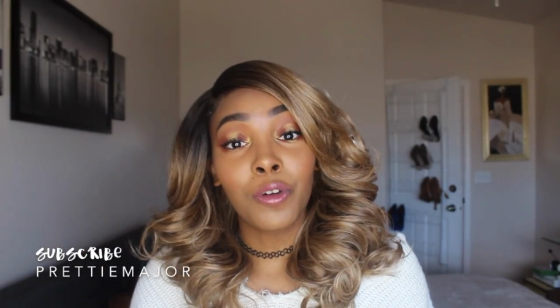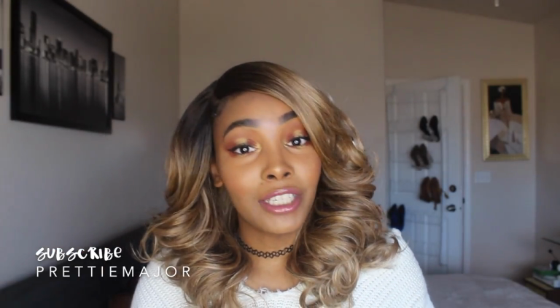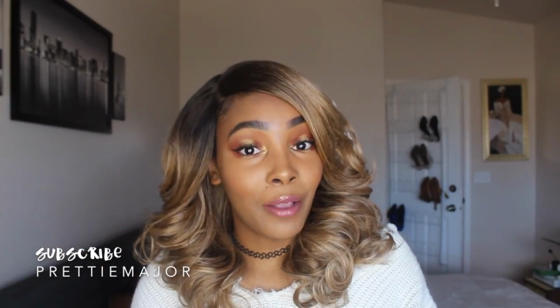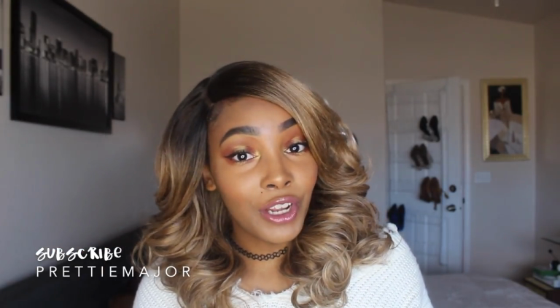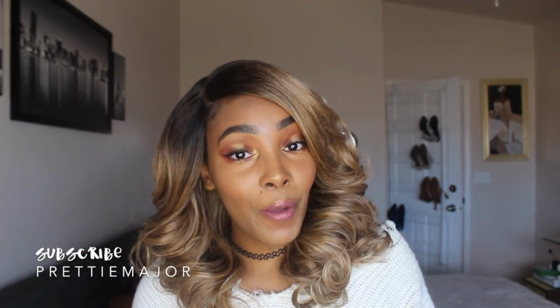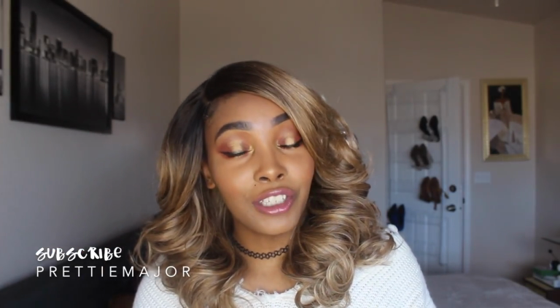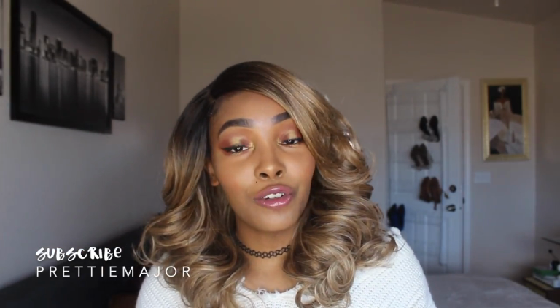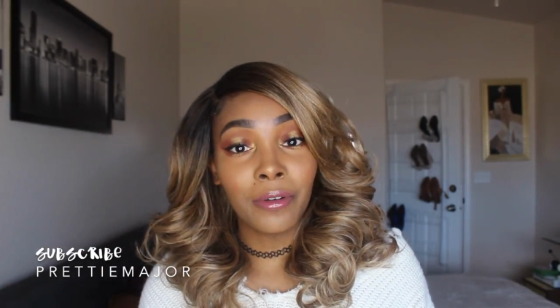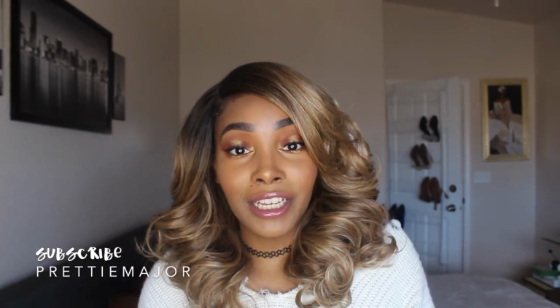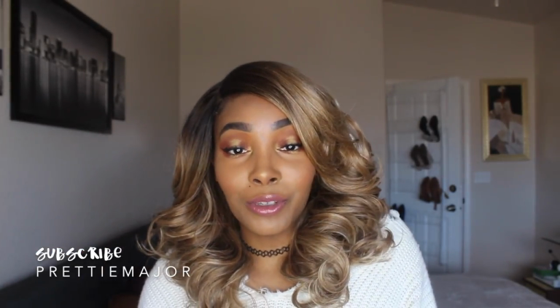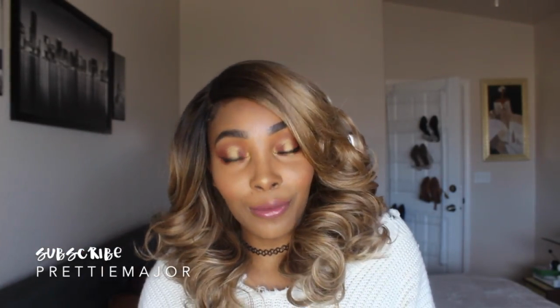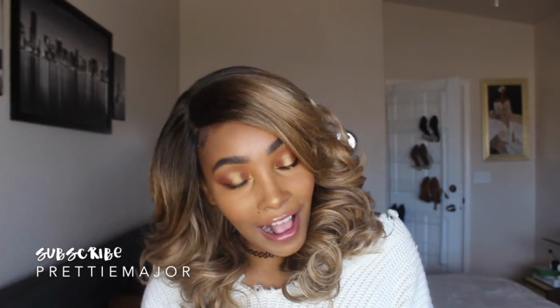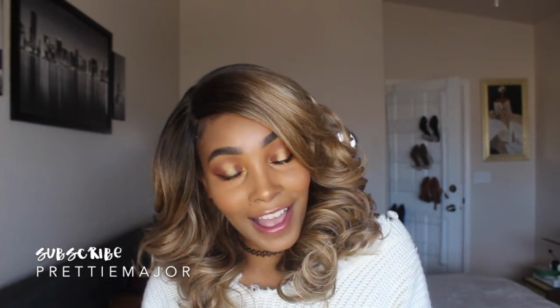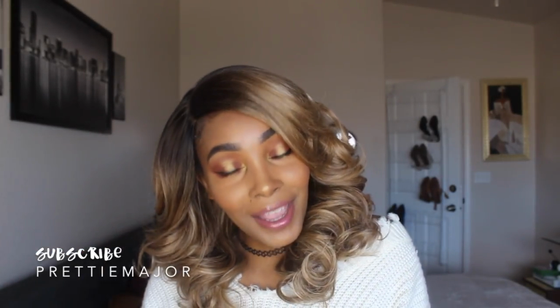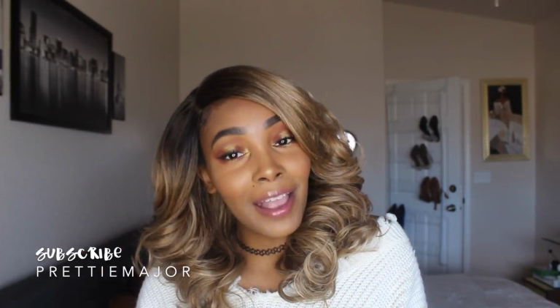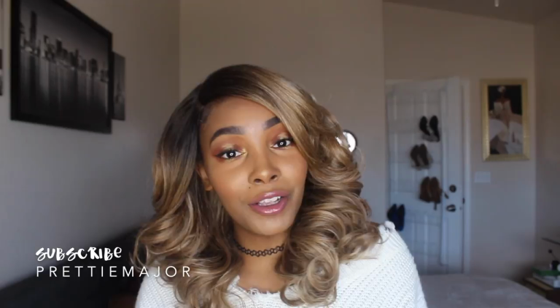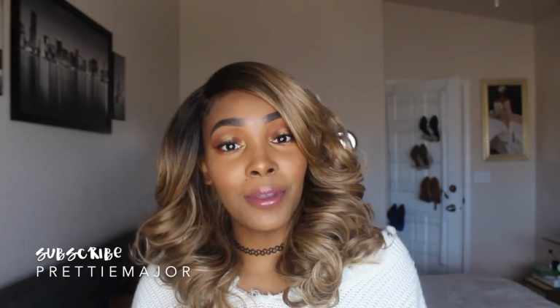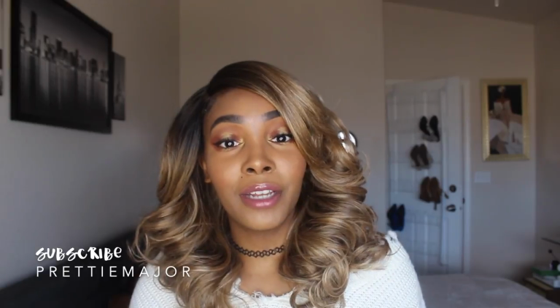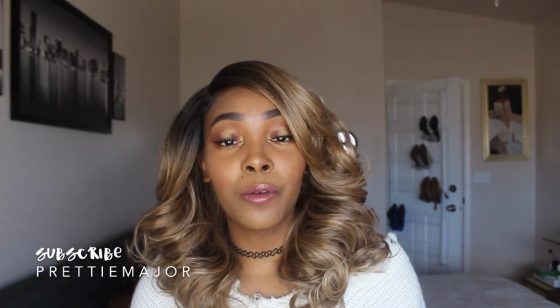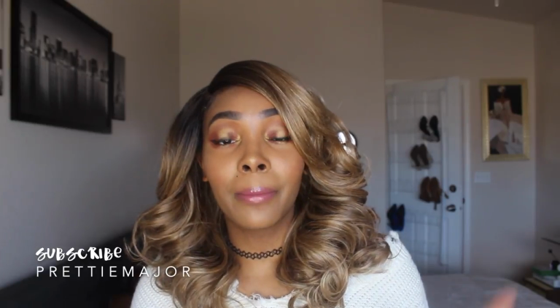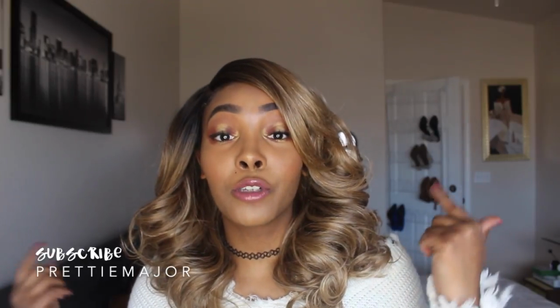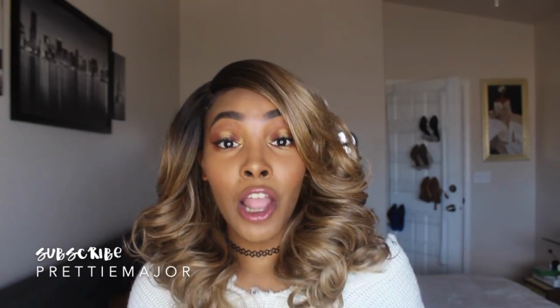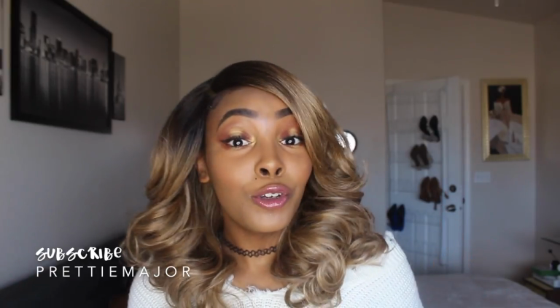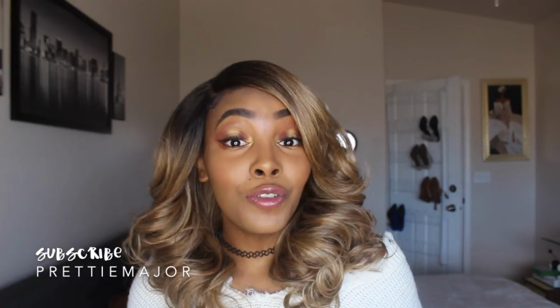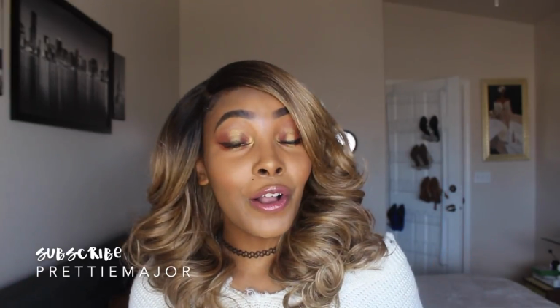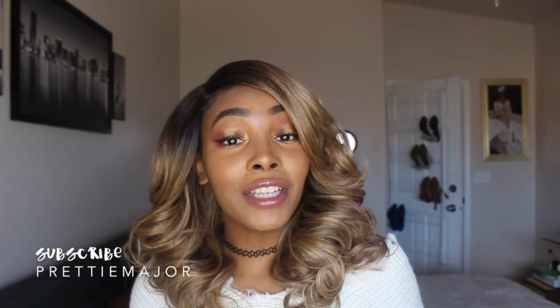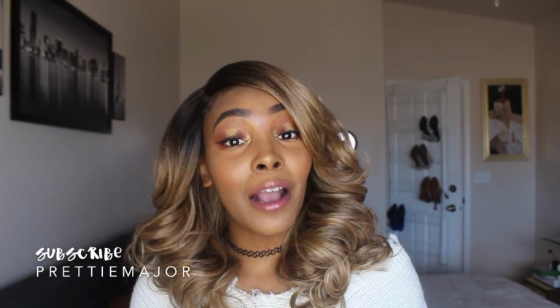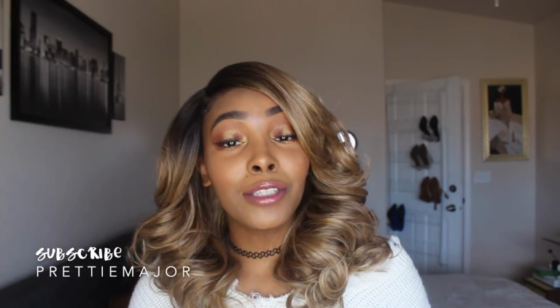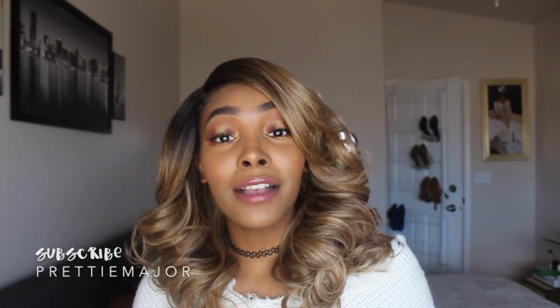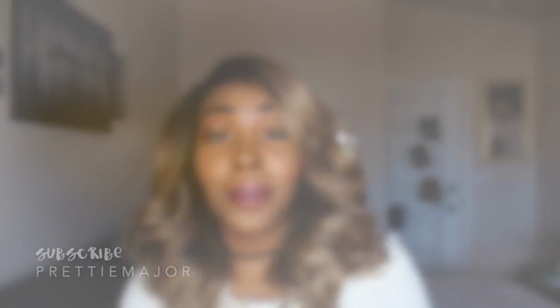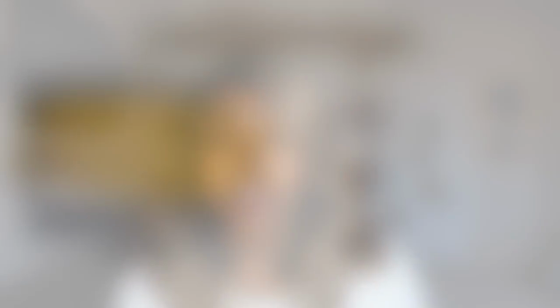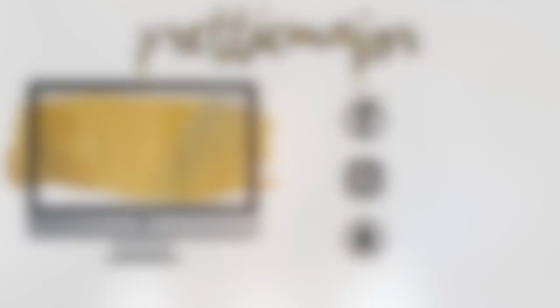Thank you guys so much for watching my video. Make sure that you comment, rate, and subscribe — hit that bell to be updated when I post new videos, and I will see you guys in my next video.